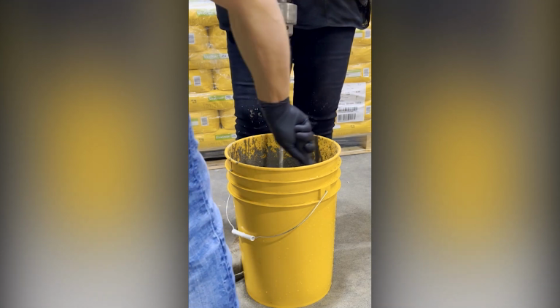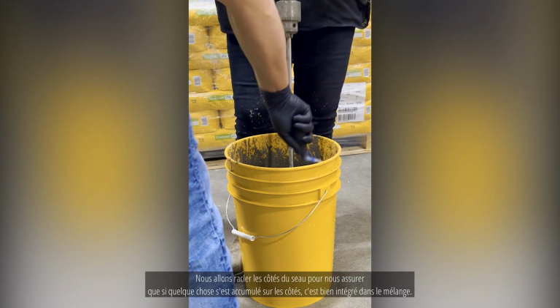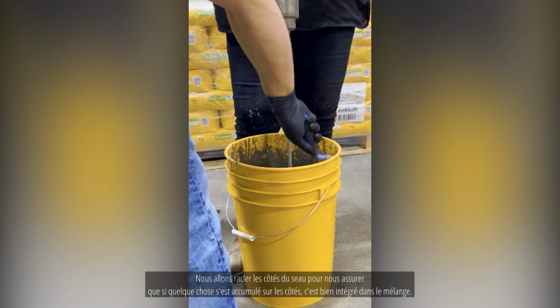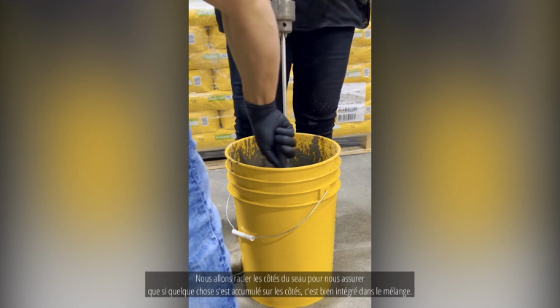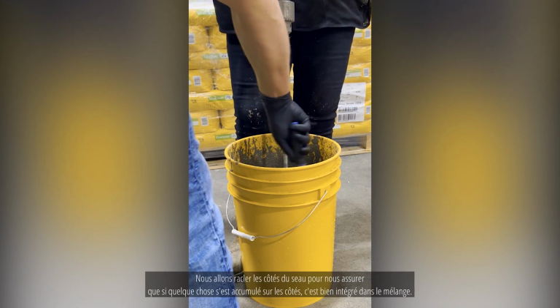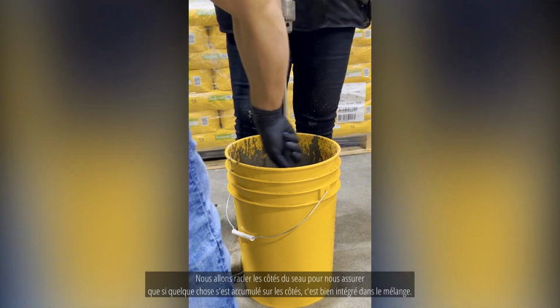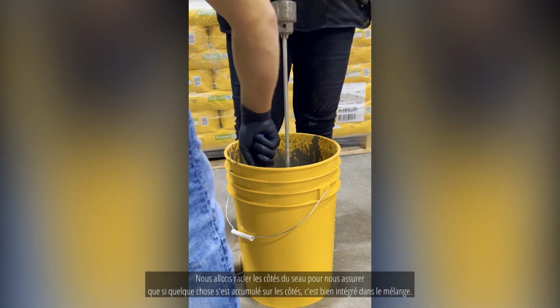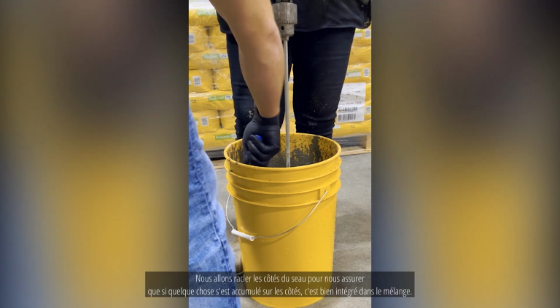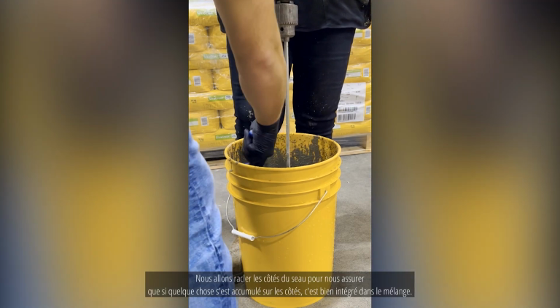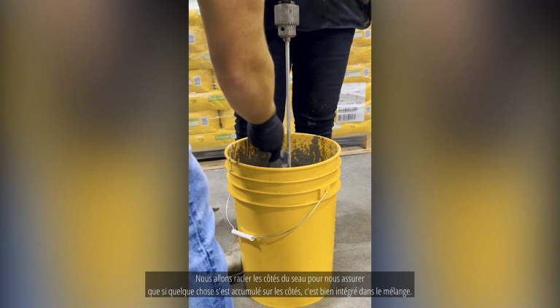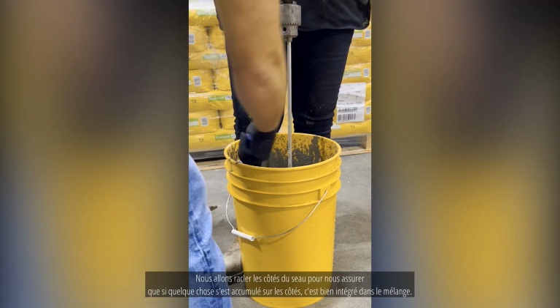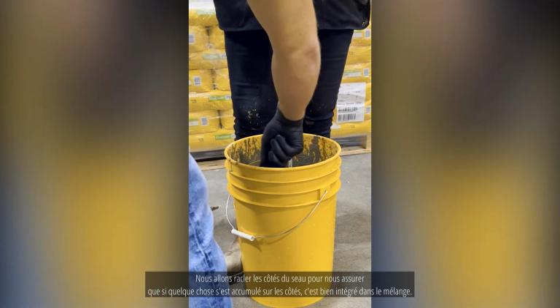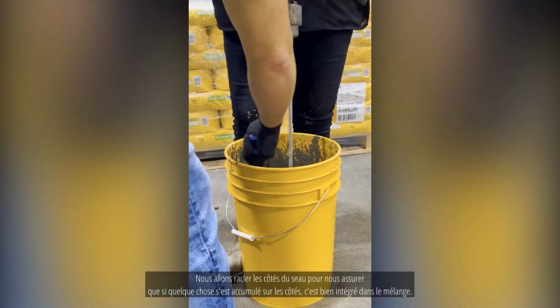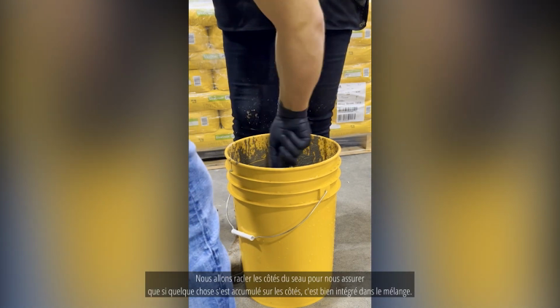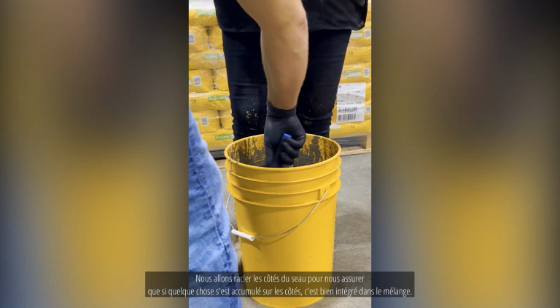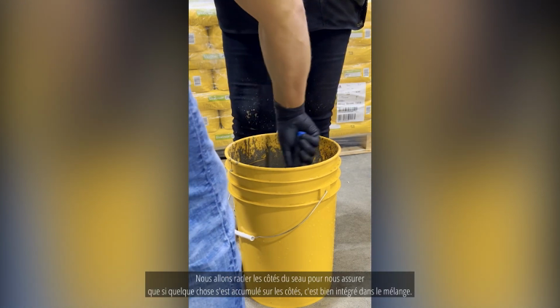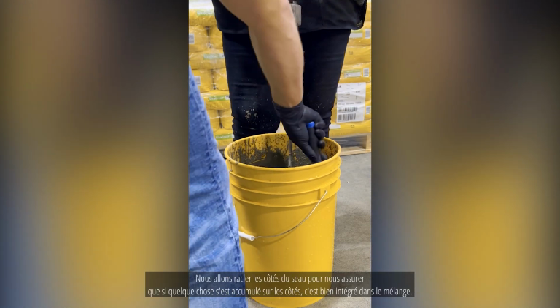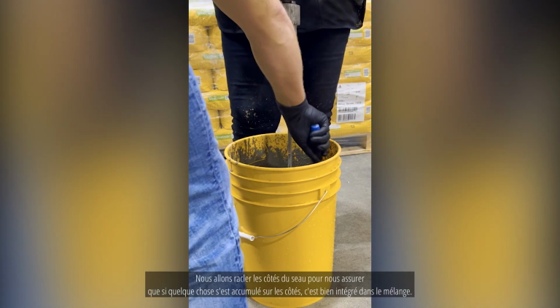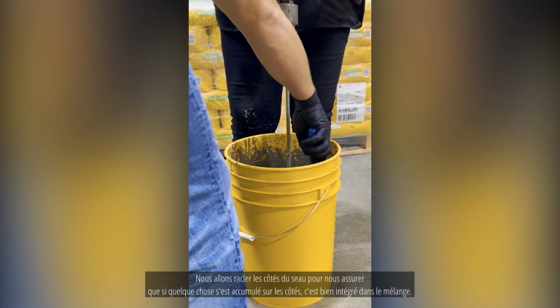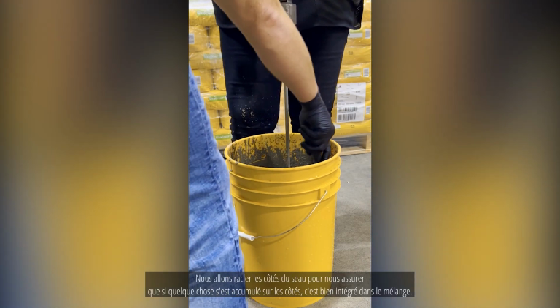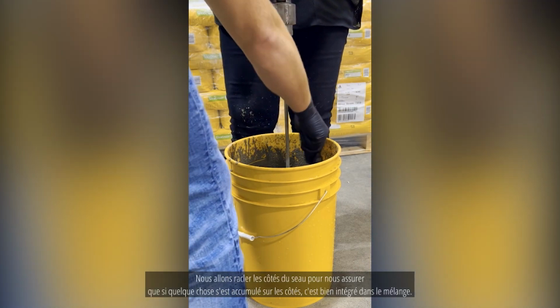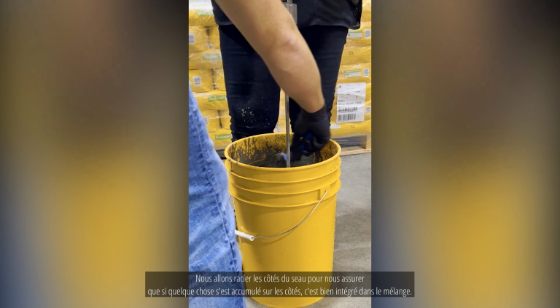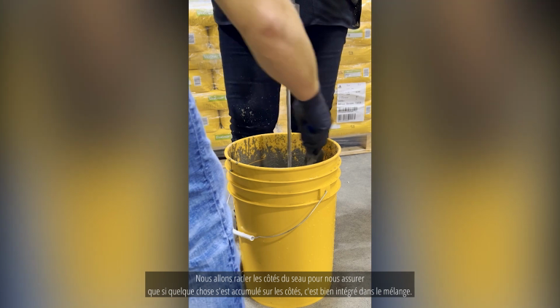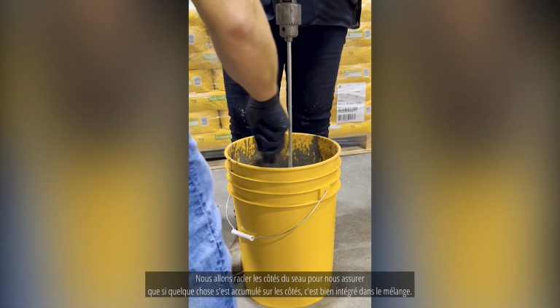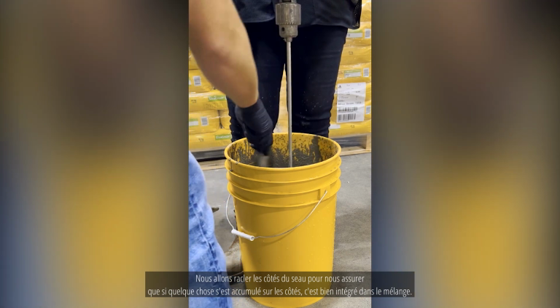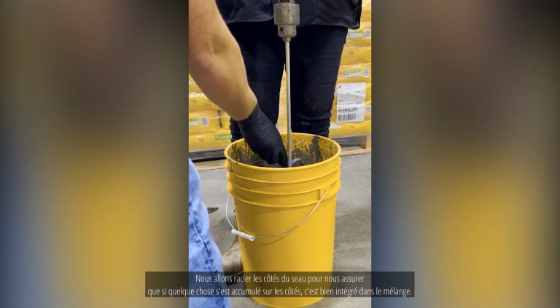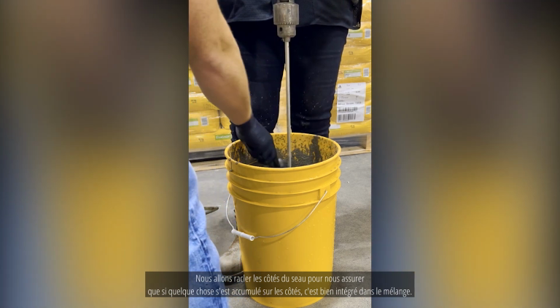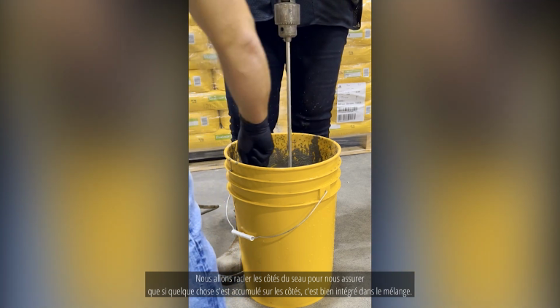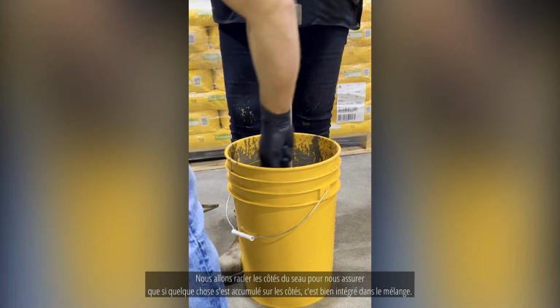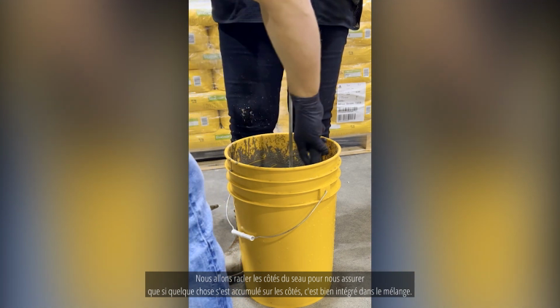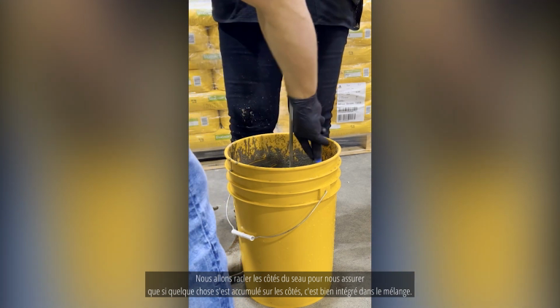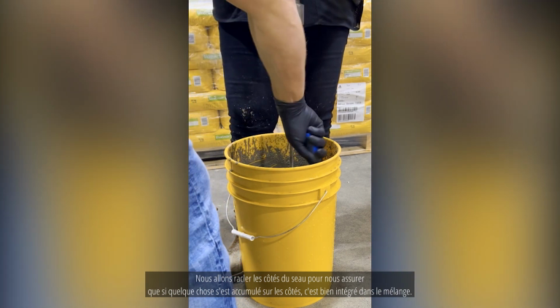We'll scrape straight down the side of the pail, just to make sure anything built up around the sides gets well integrated into the mix.